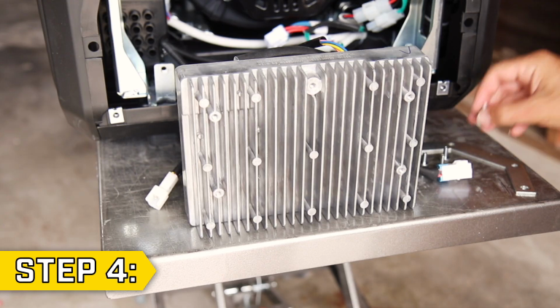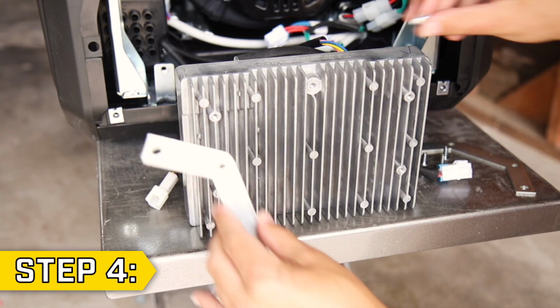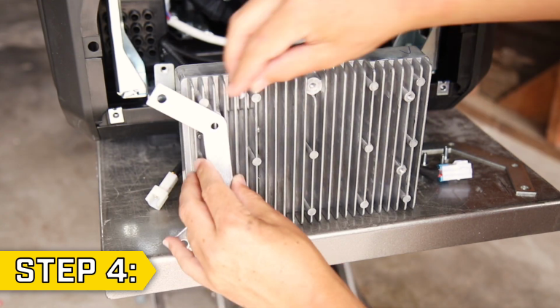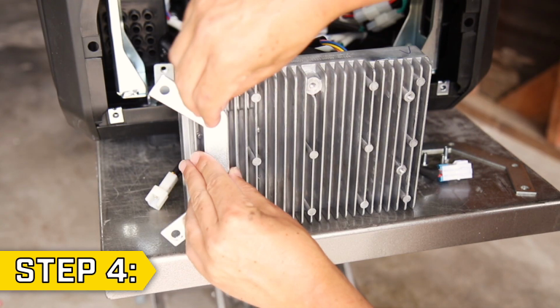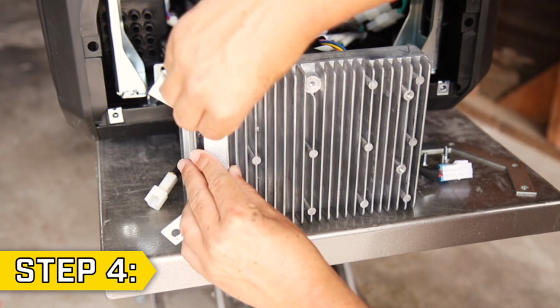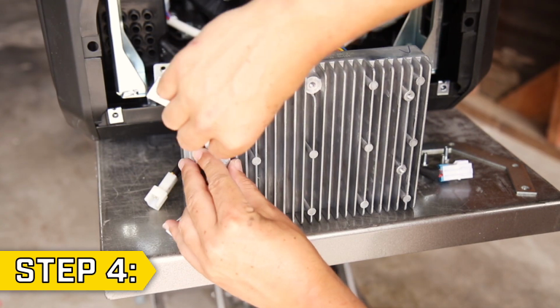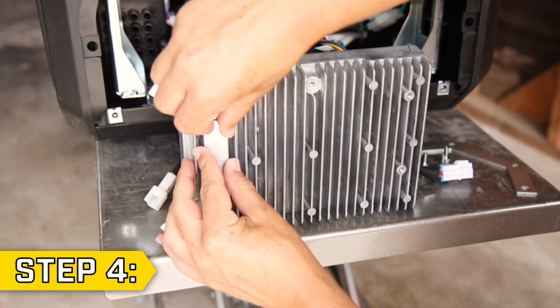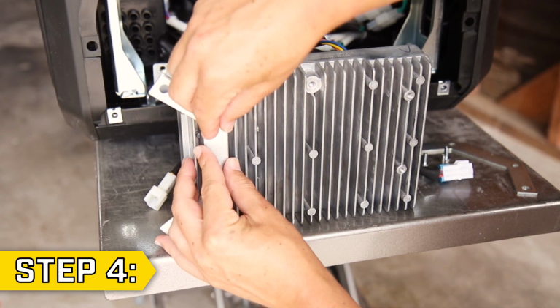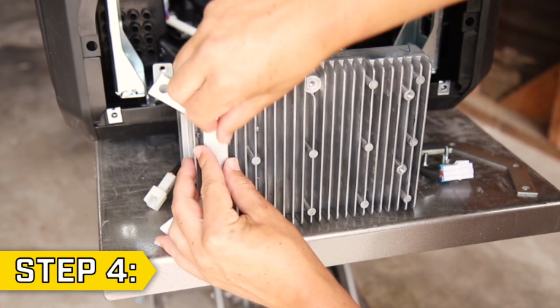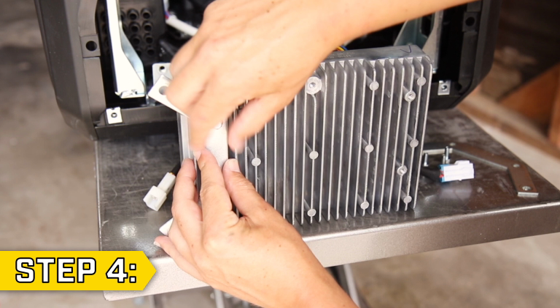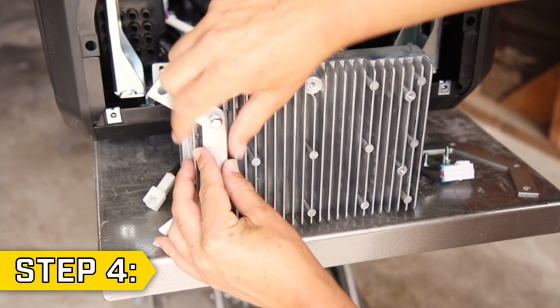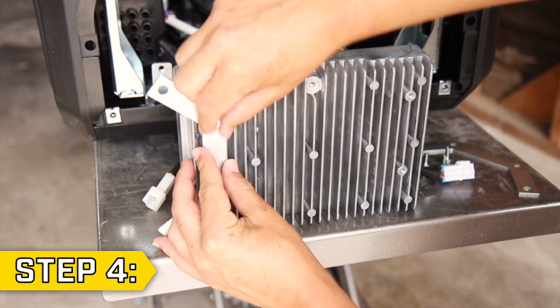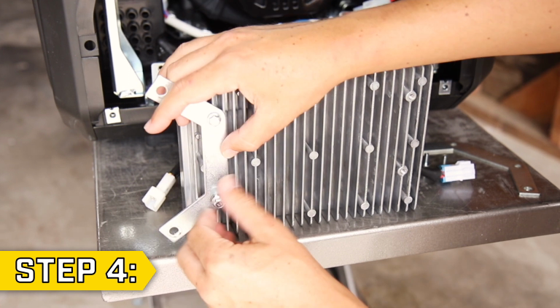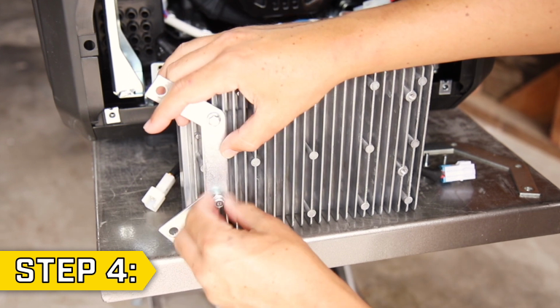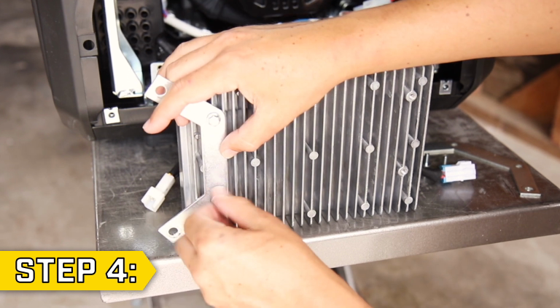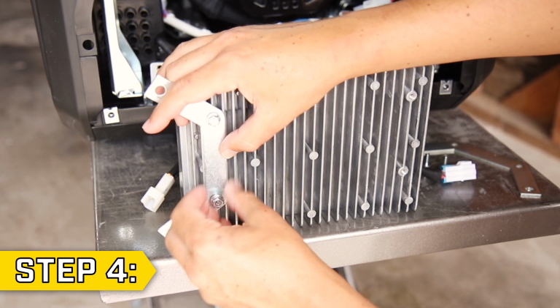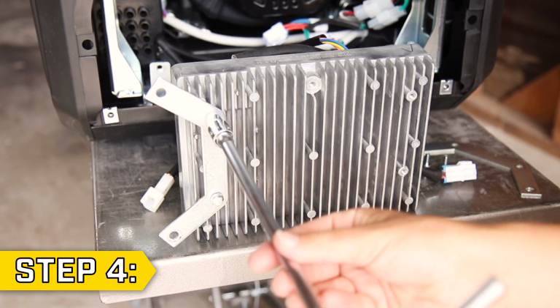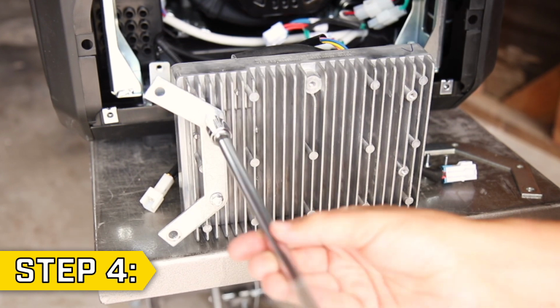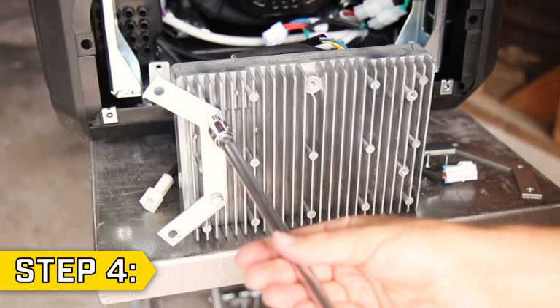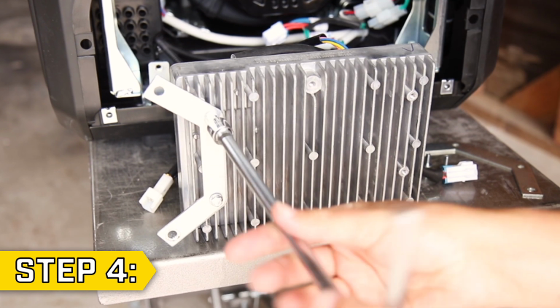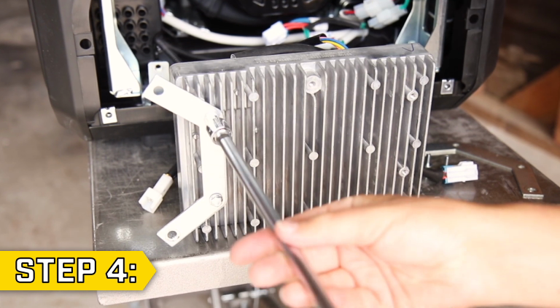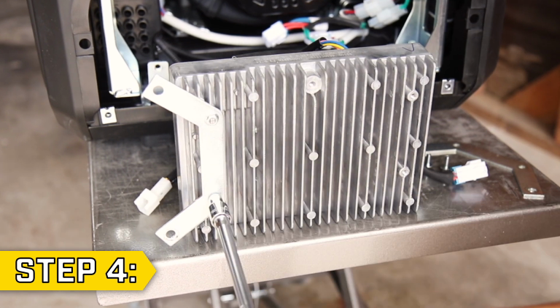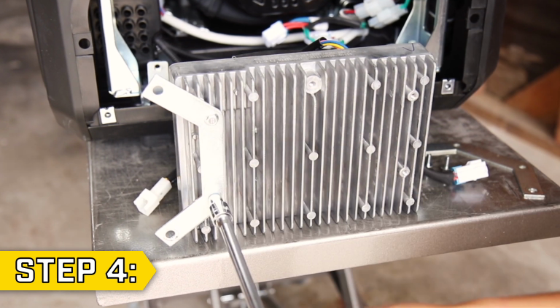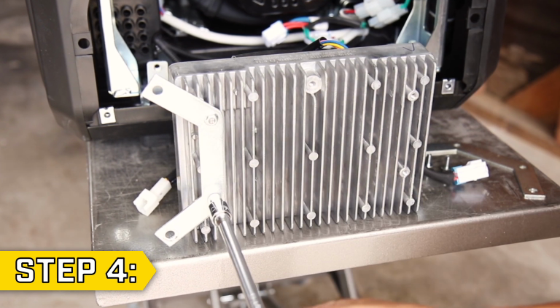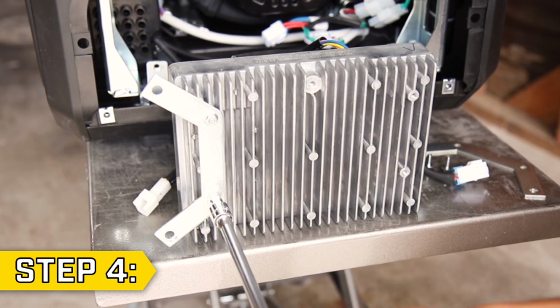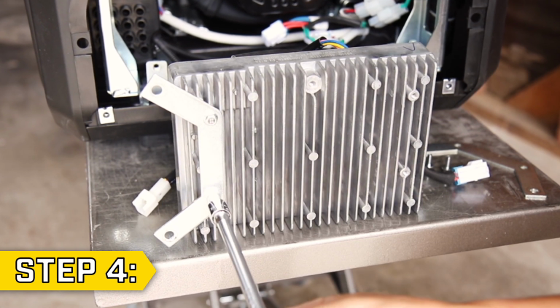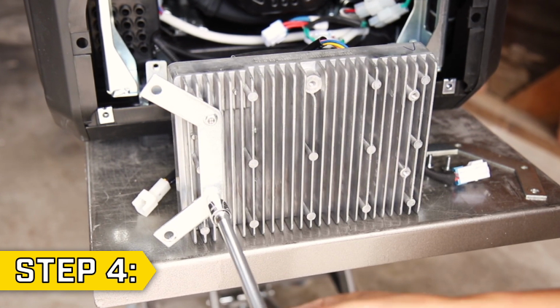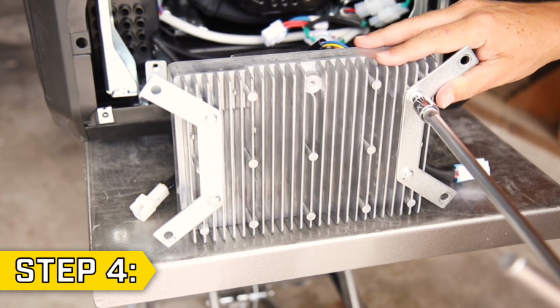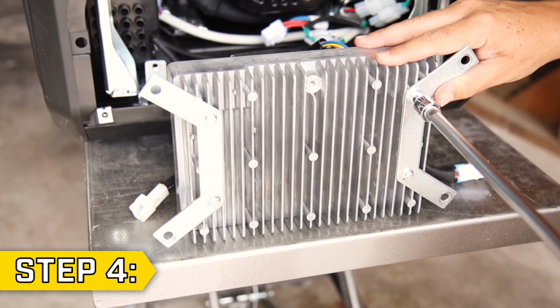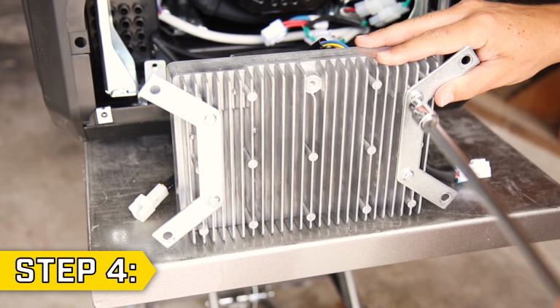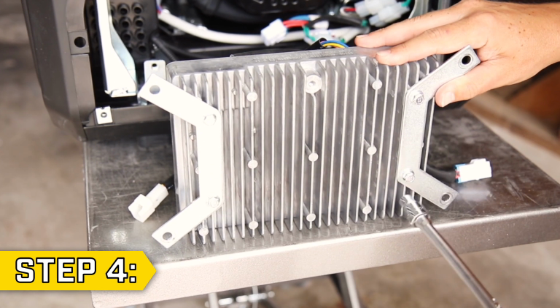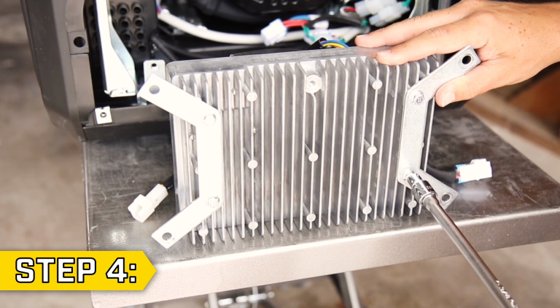Step 4. Take the new control unit and first replace the side brackets and tighten the 4 bolts with an 8mm socket.